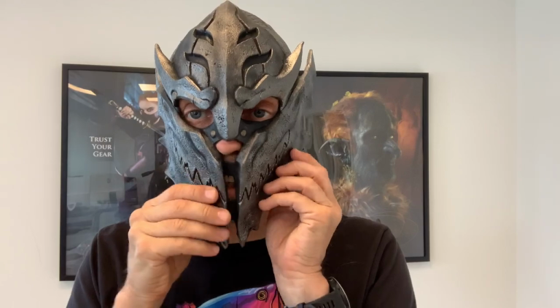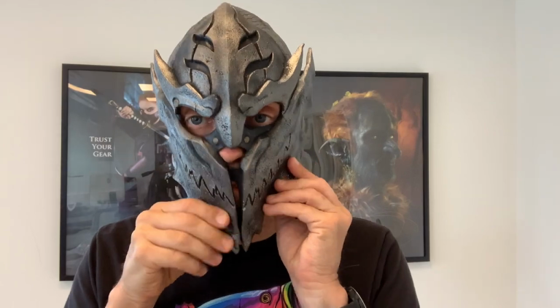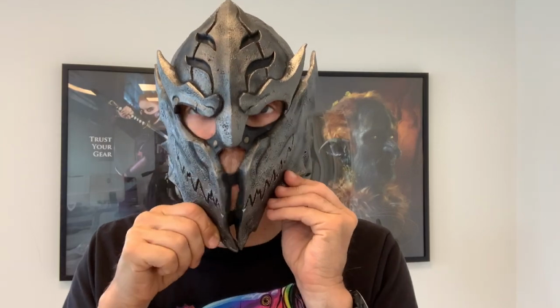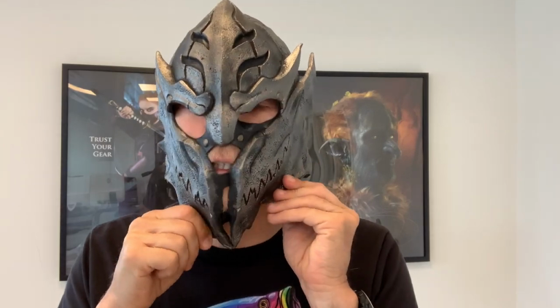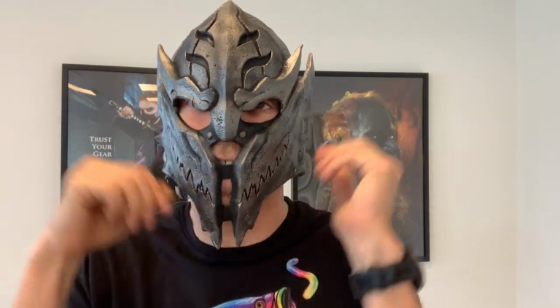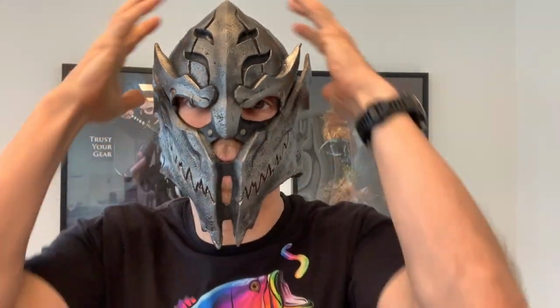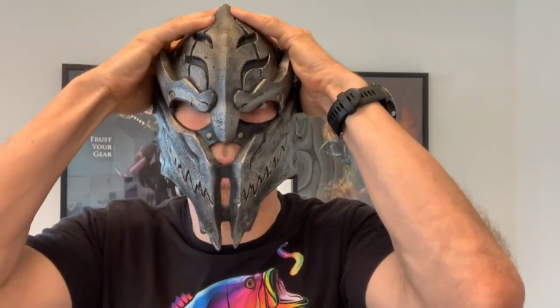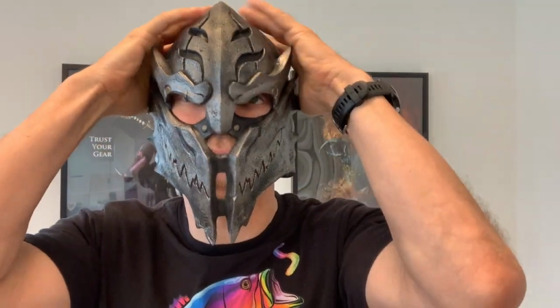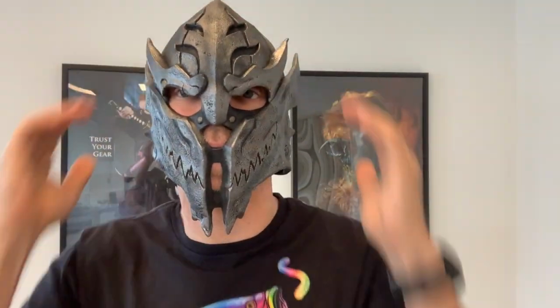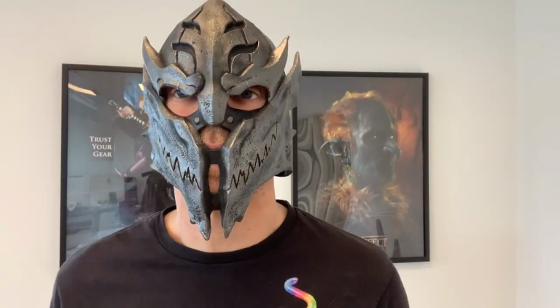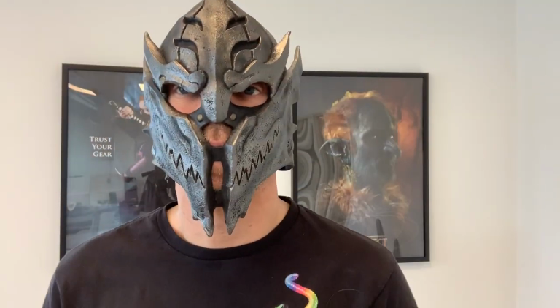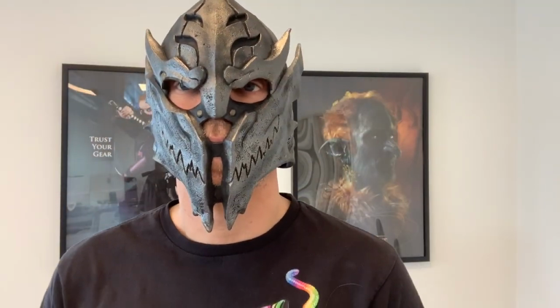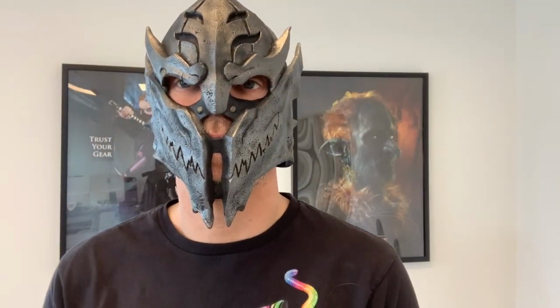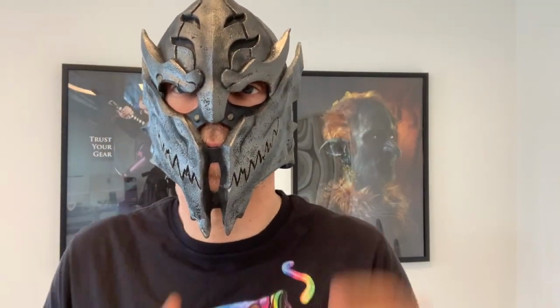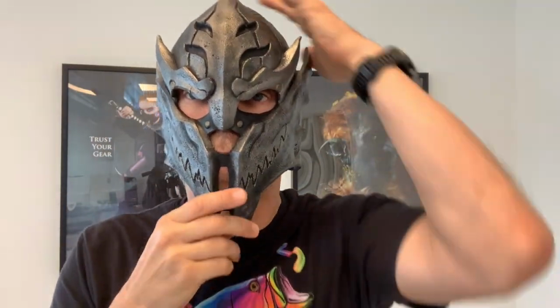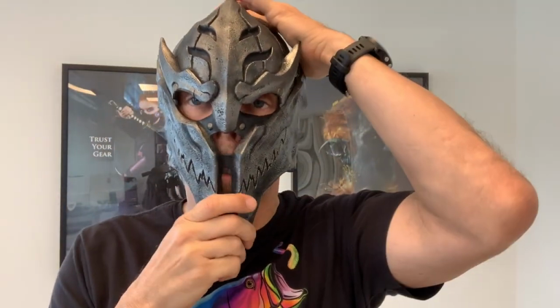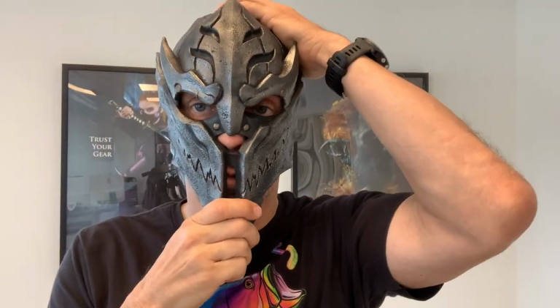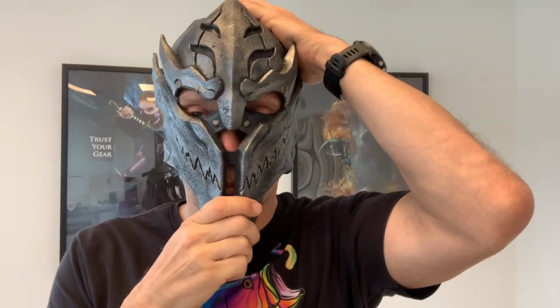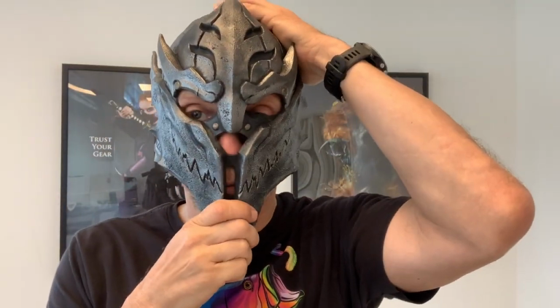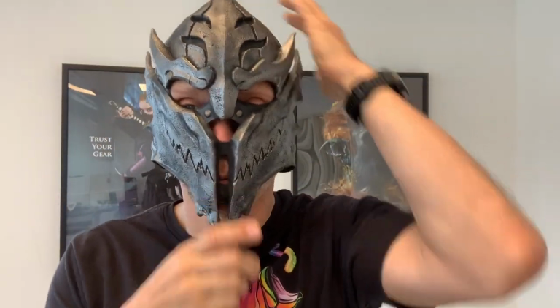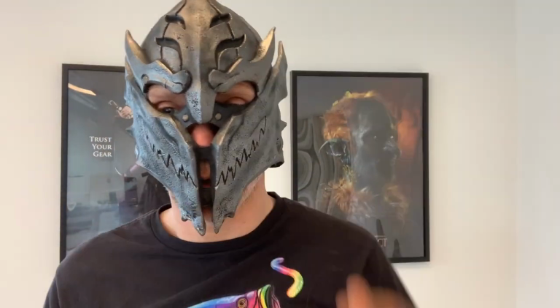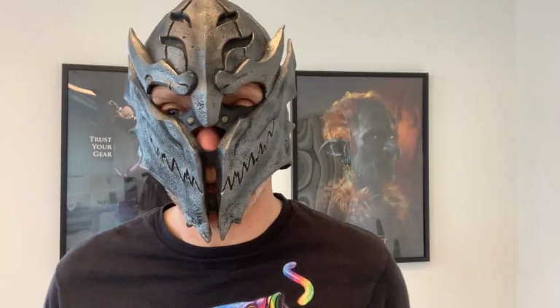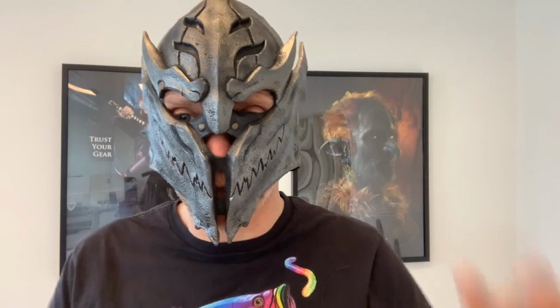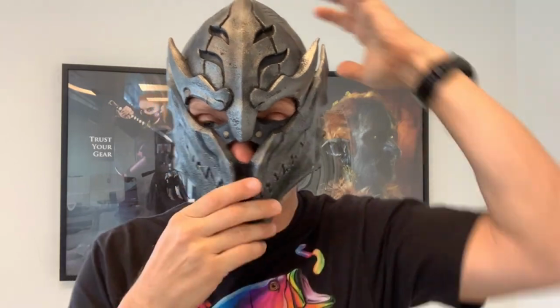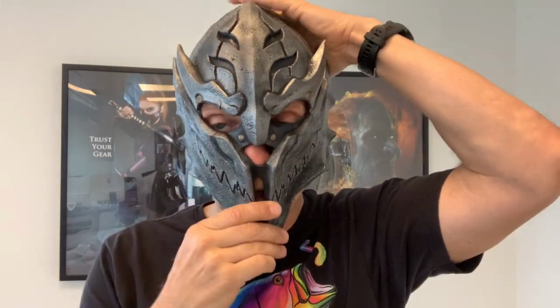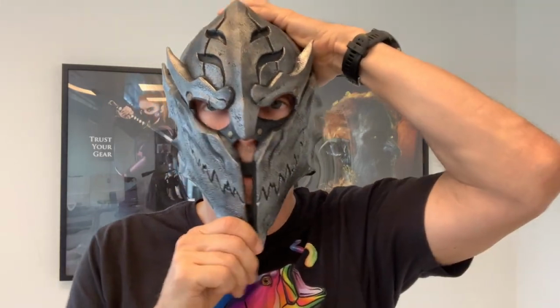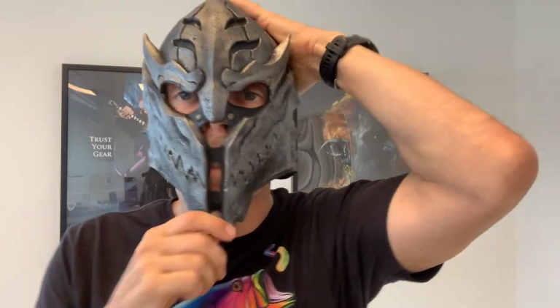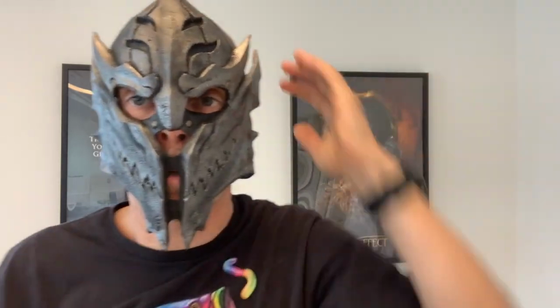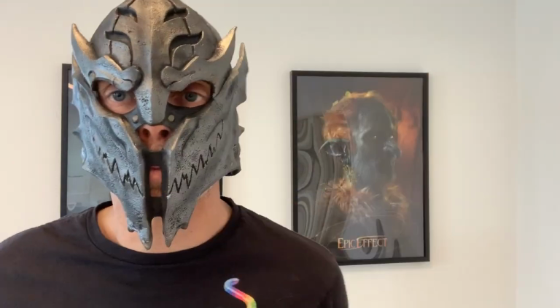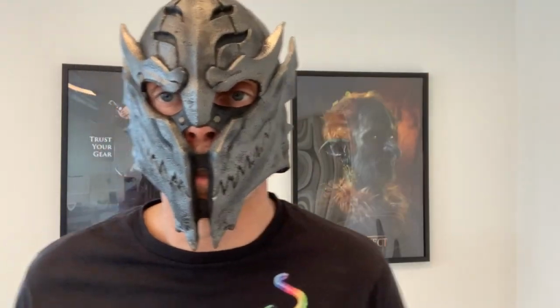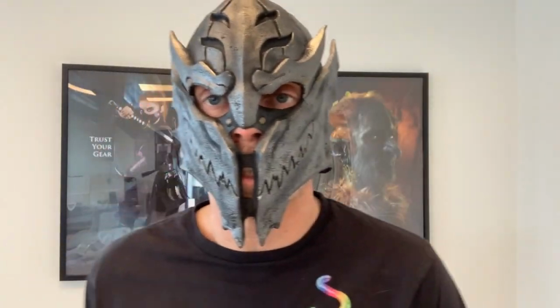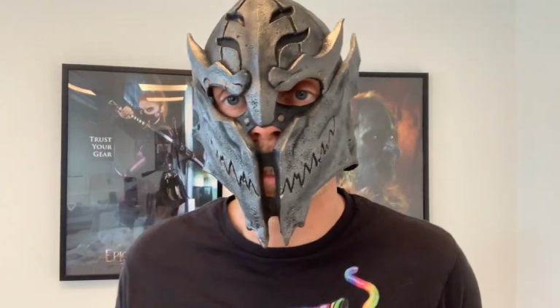You could pull it down a little bit like this and have it sit, or you'd be able to pull it up like that, so it is possible to adjust it.